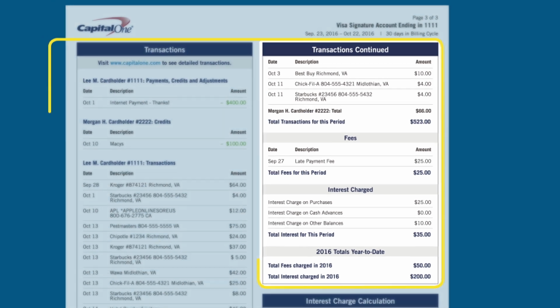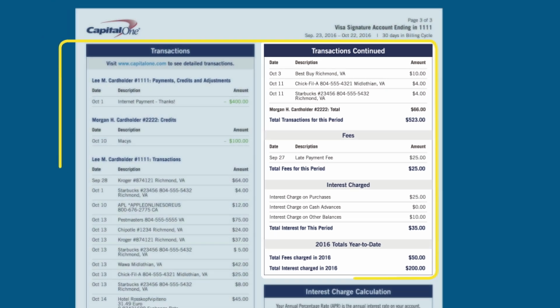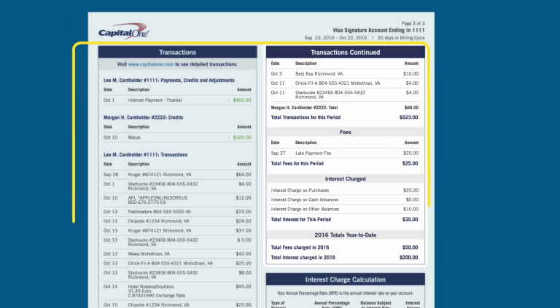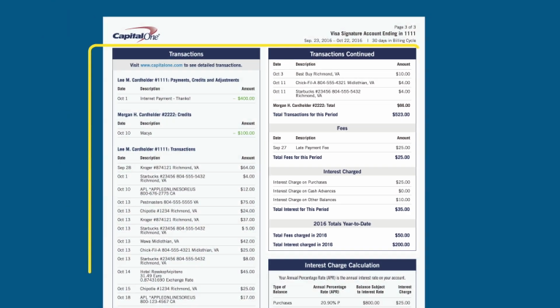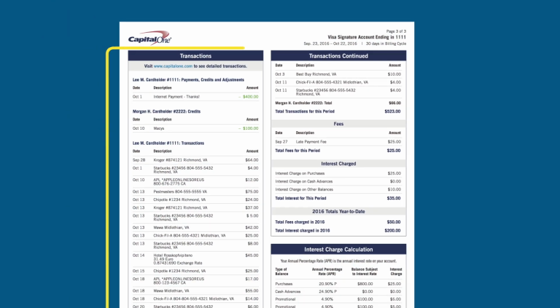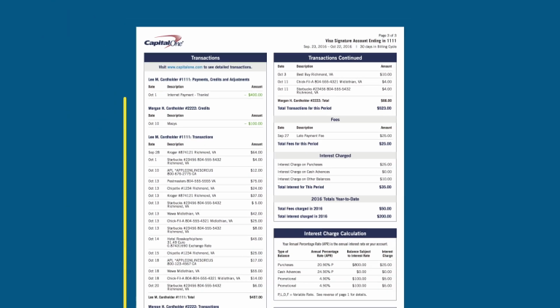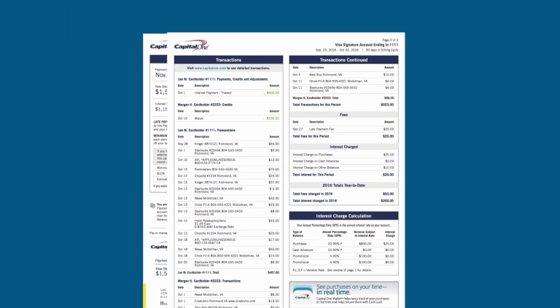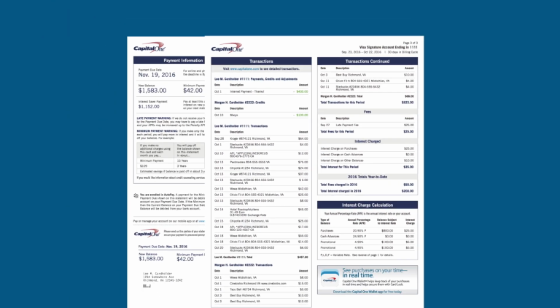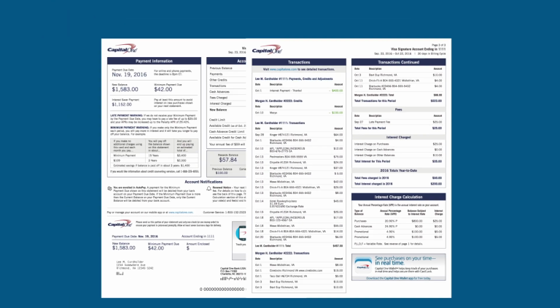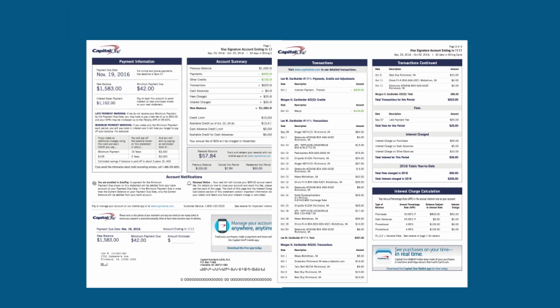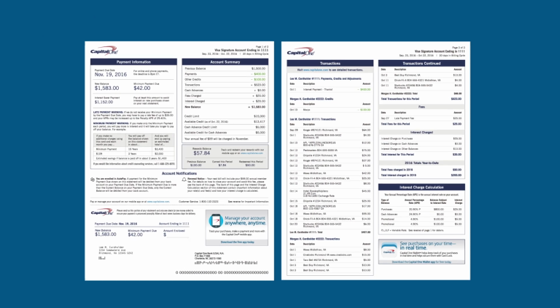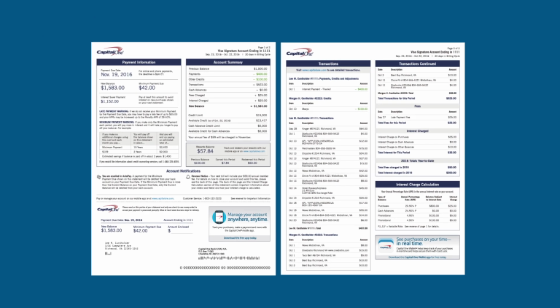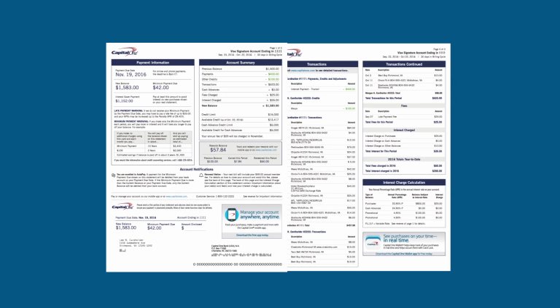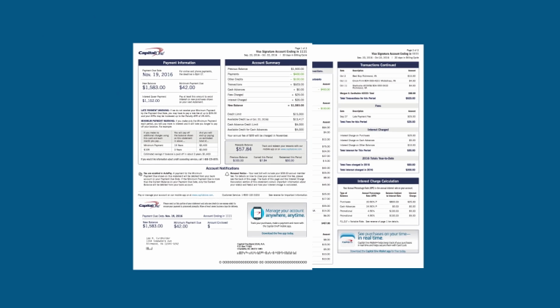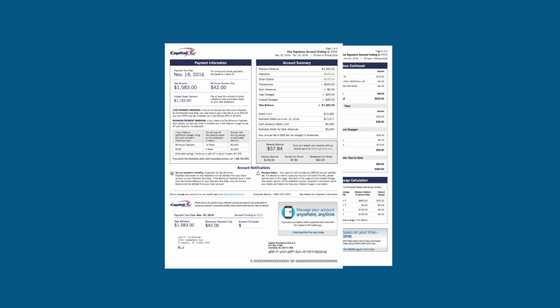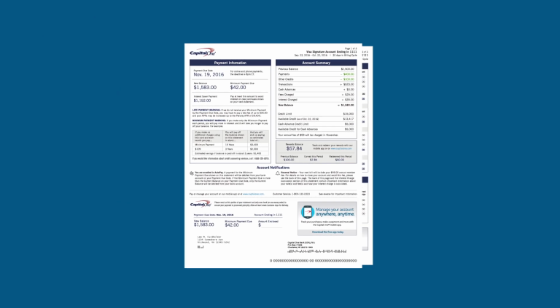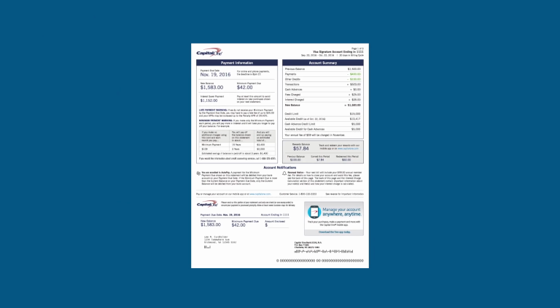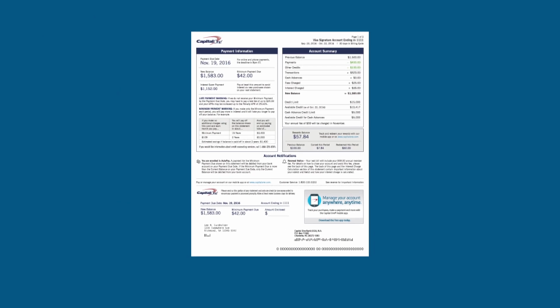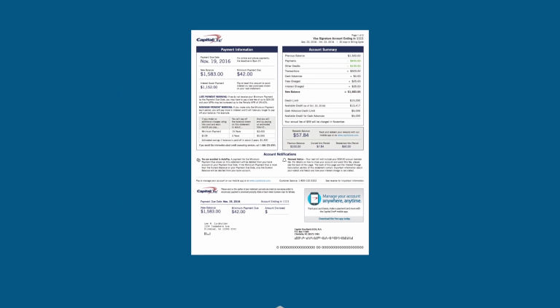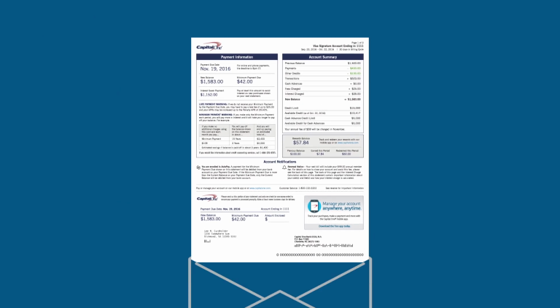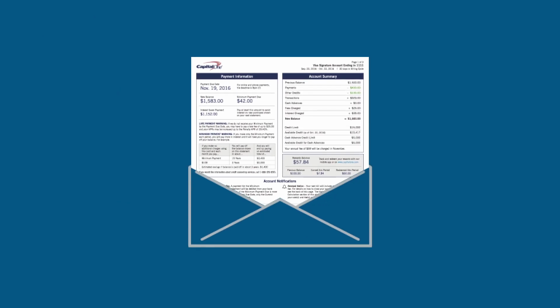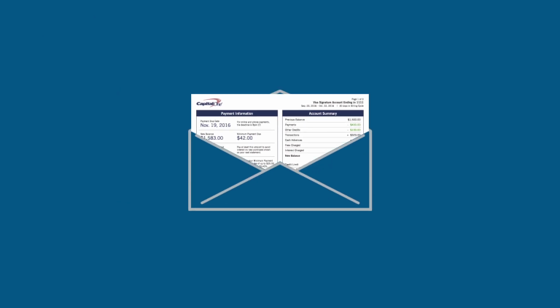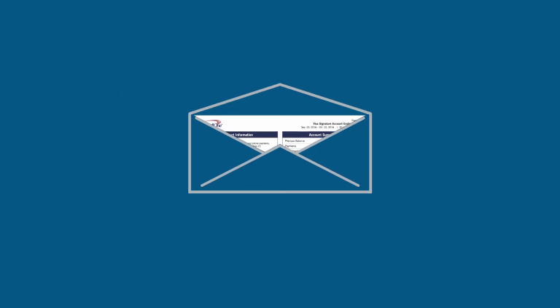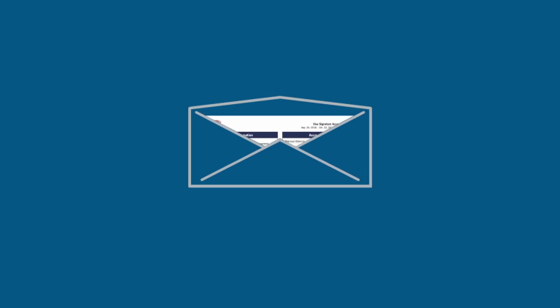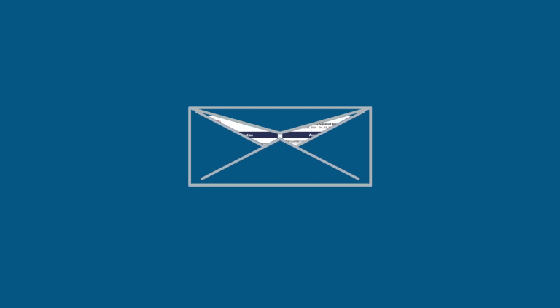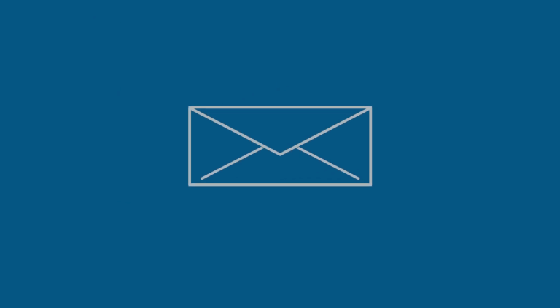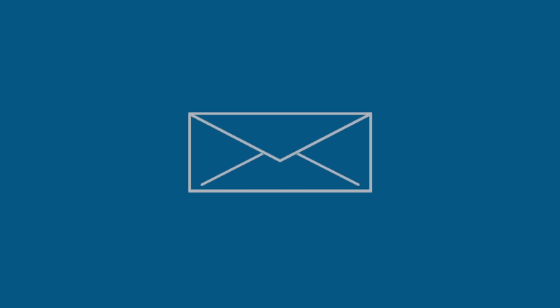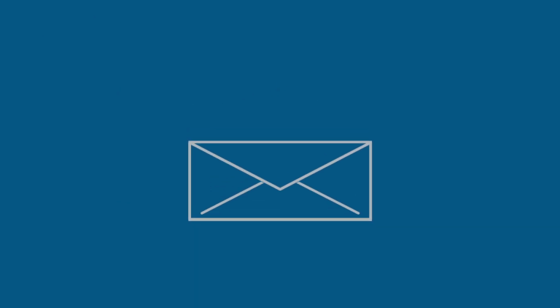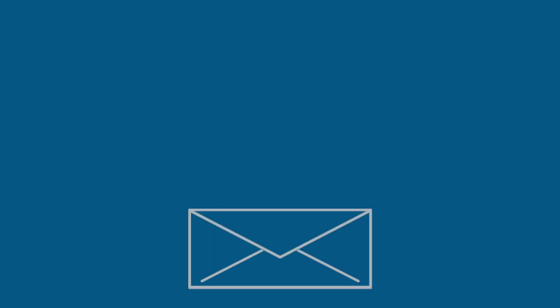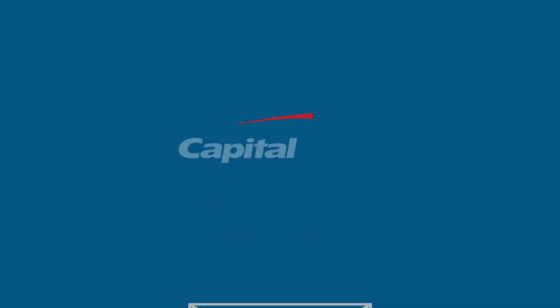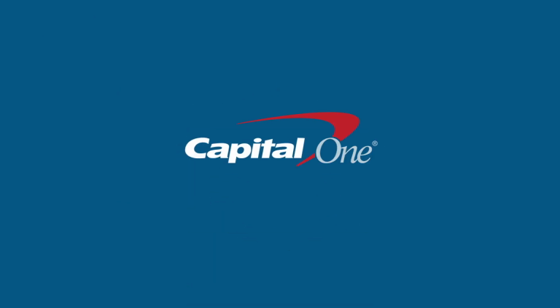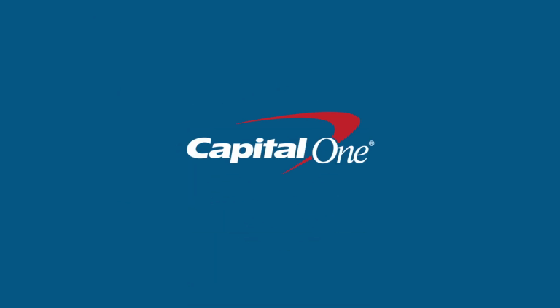Everything you need, right where you'd expect it to be. The newly redesigned statement from Capital One.